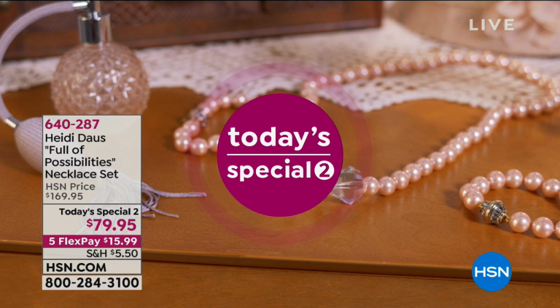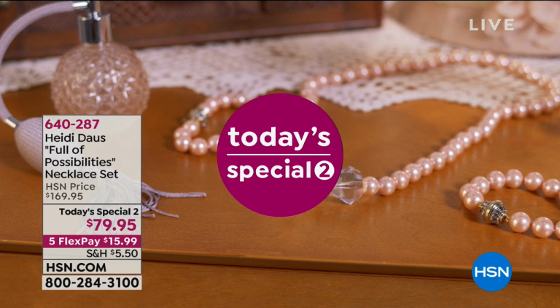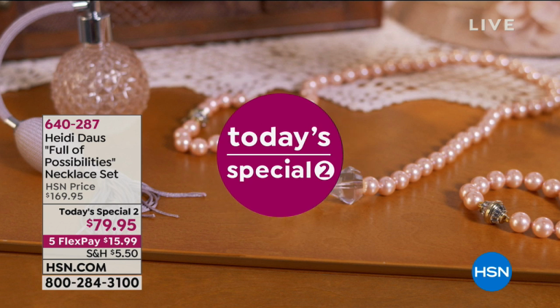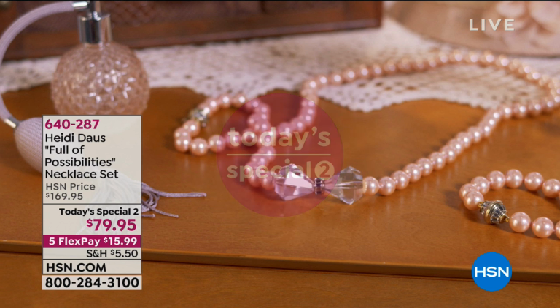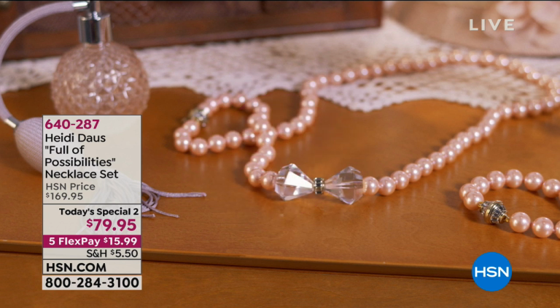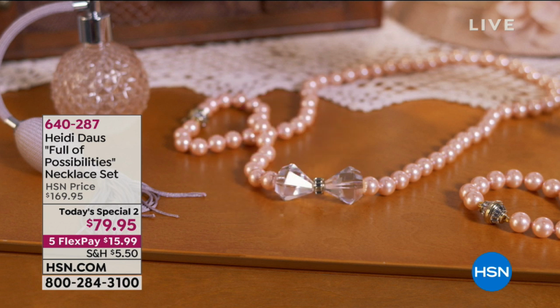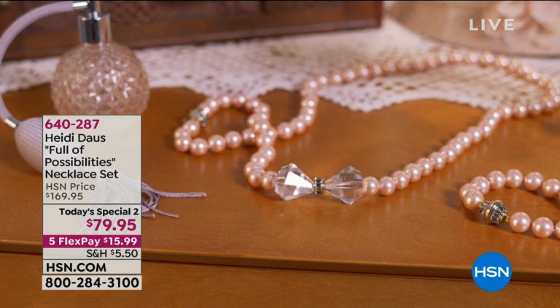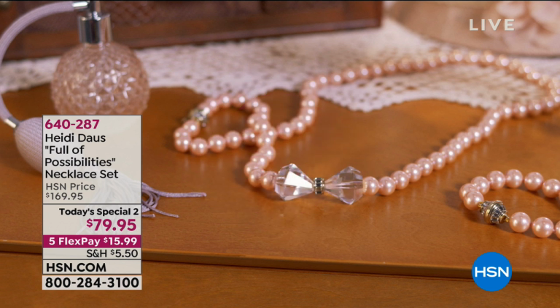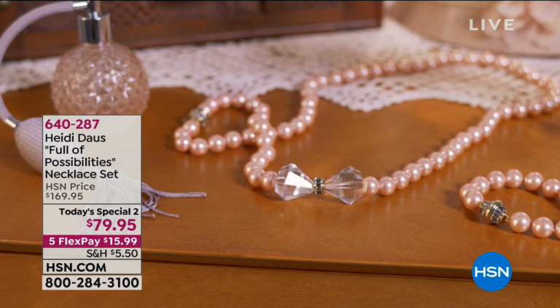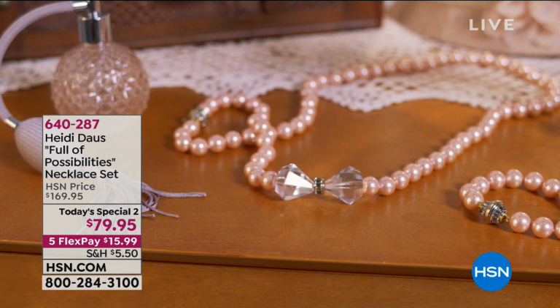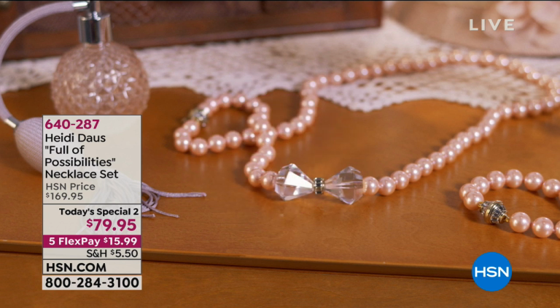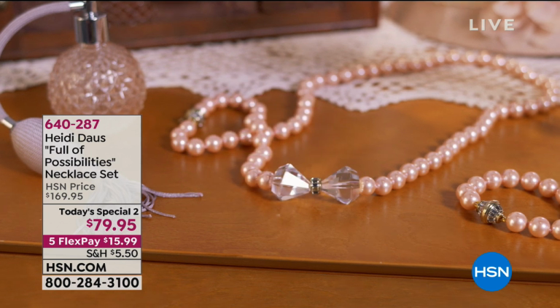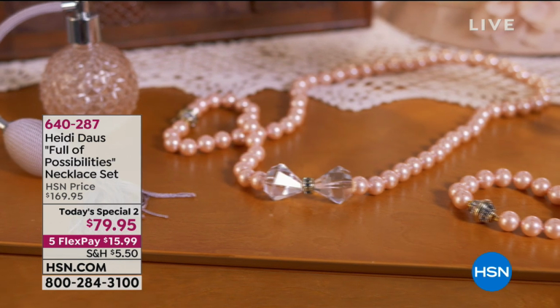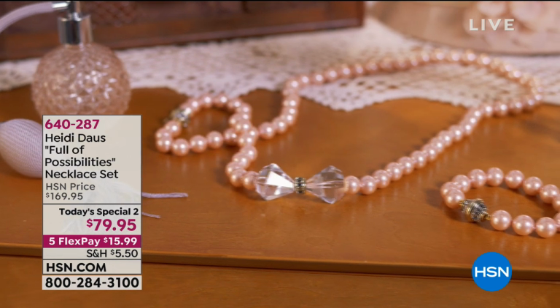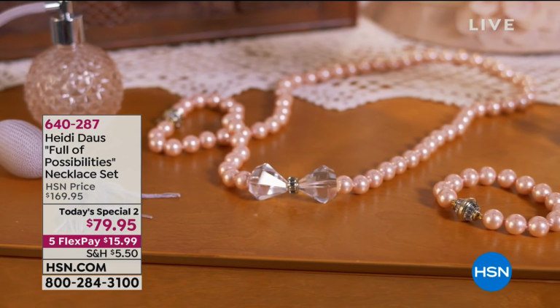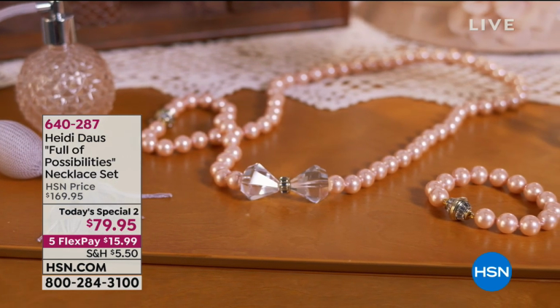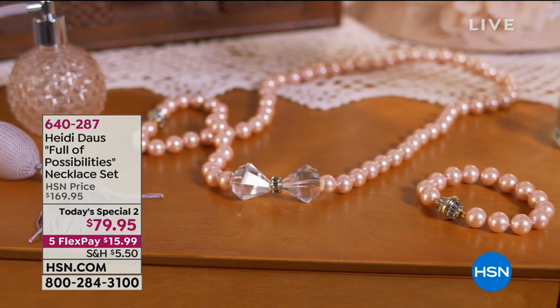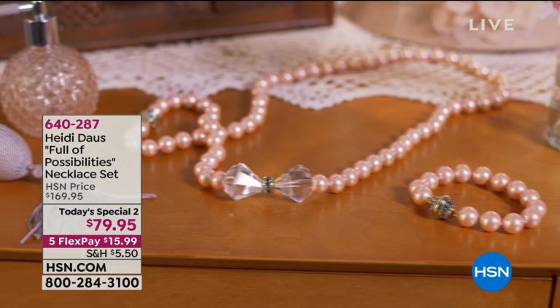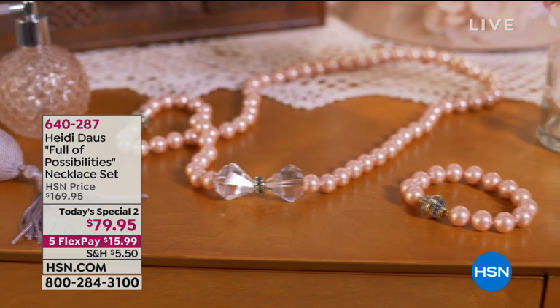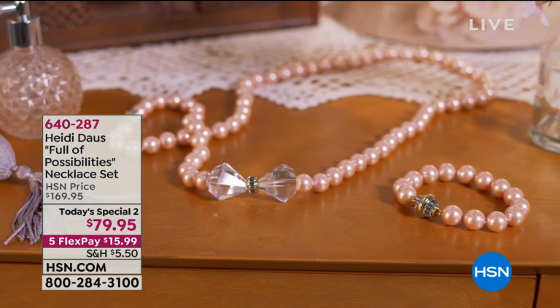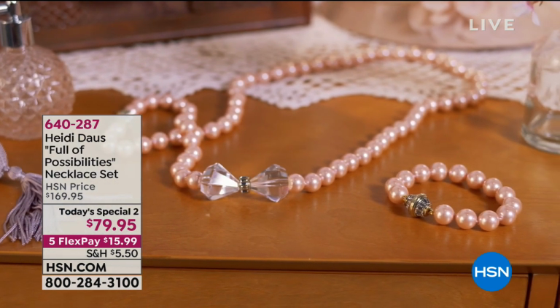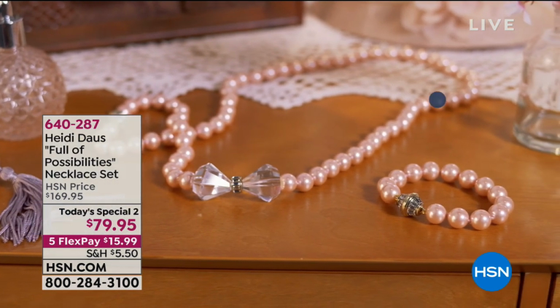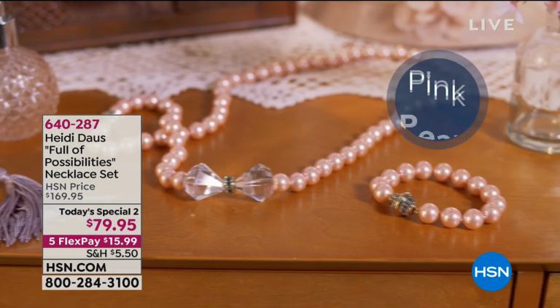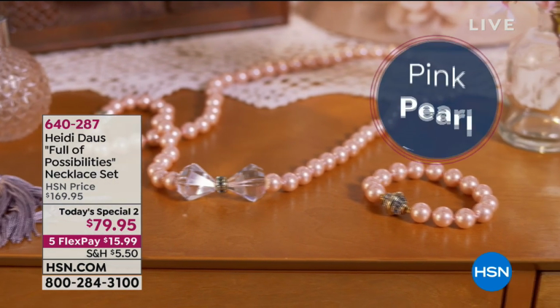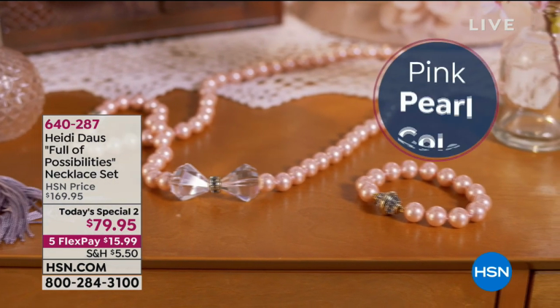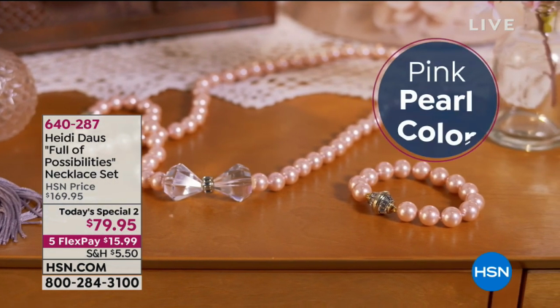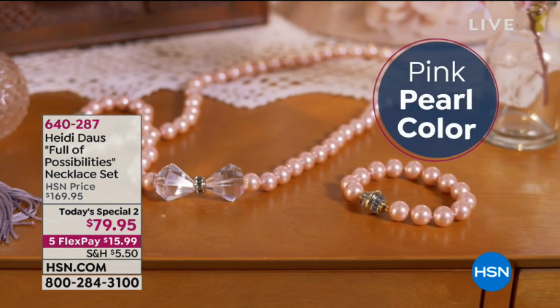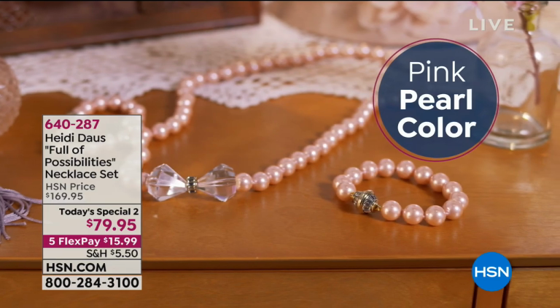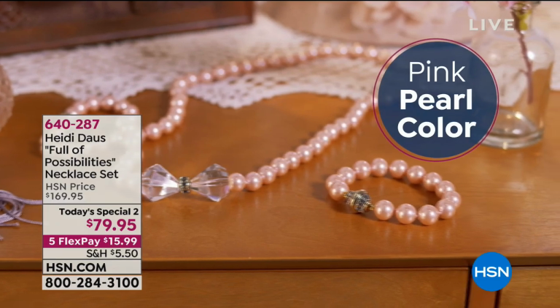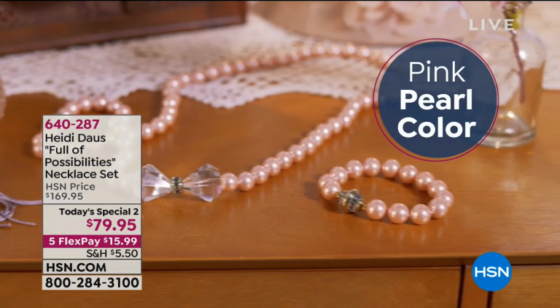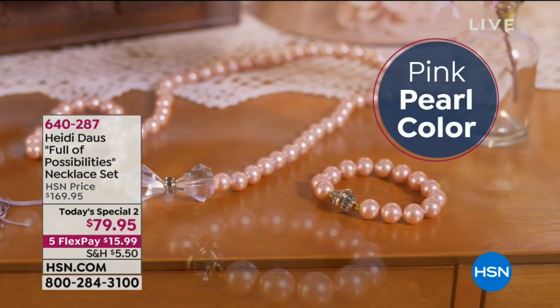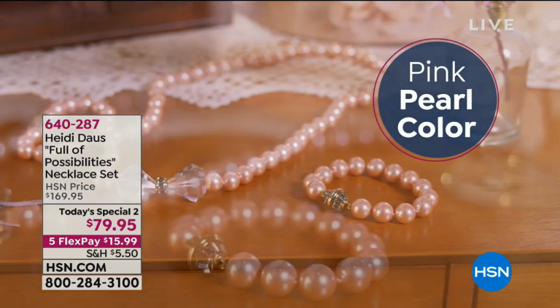Today we are featuring pieces that are inspired by the movie, by the characters, by the feeling that you get.